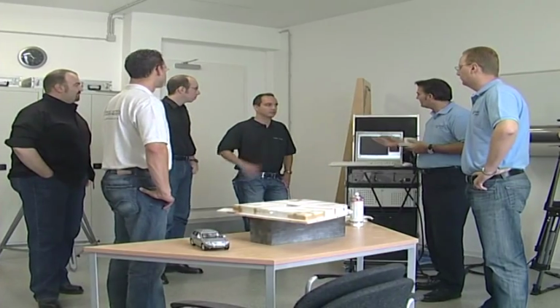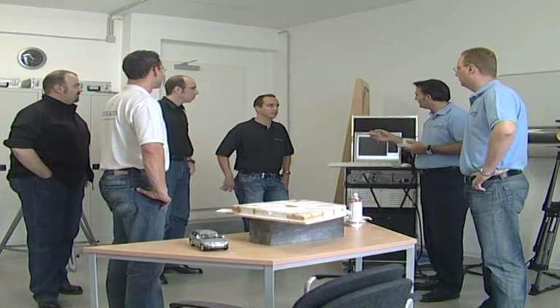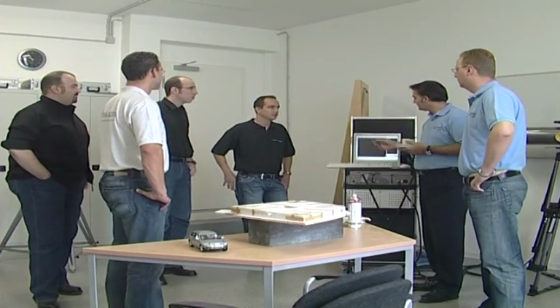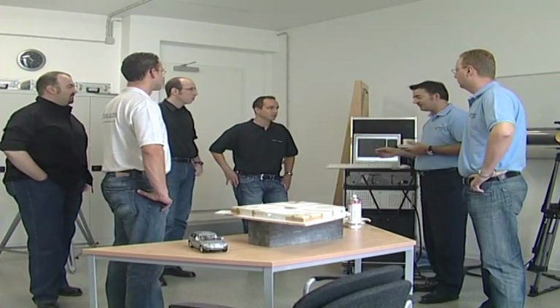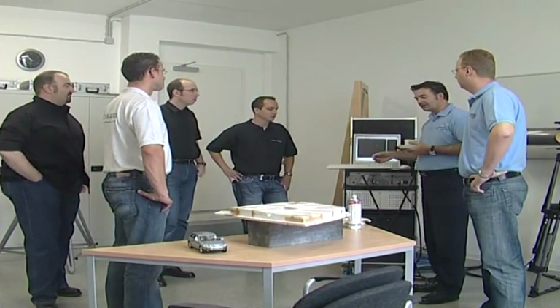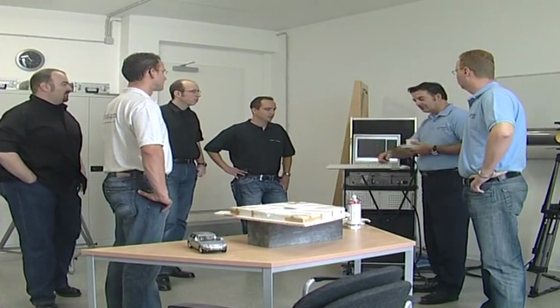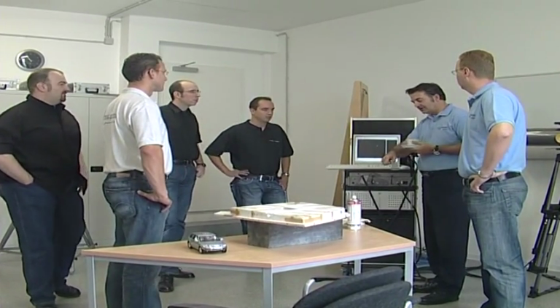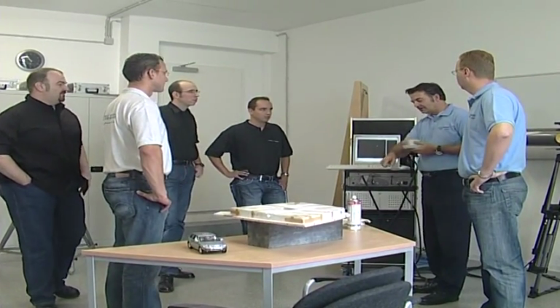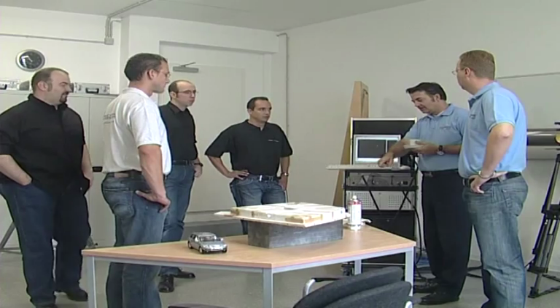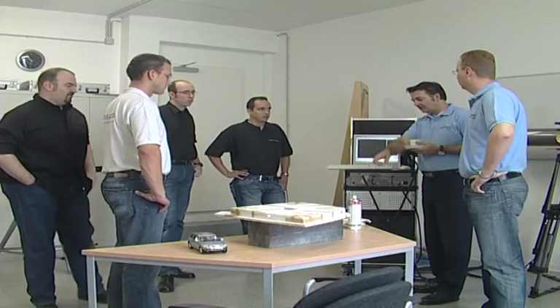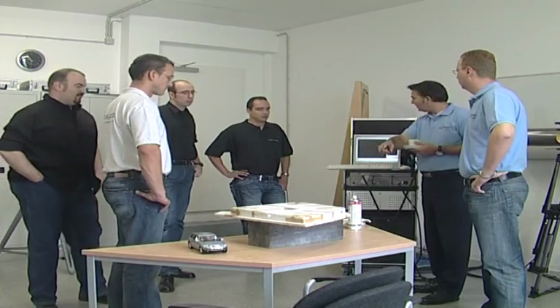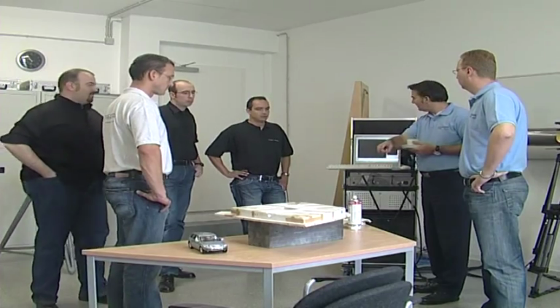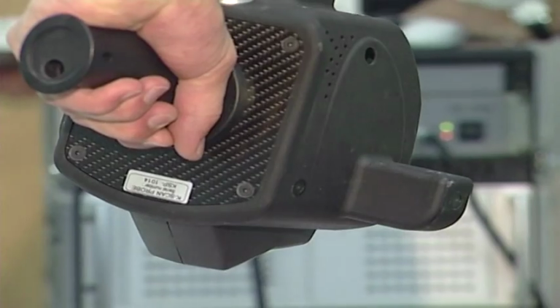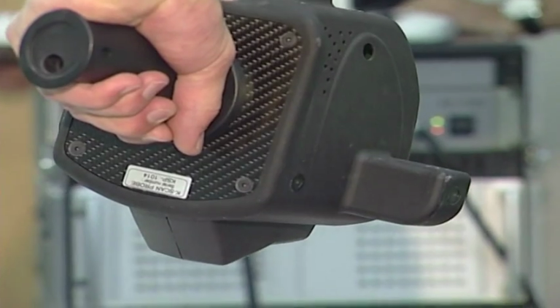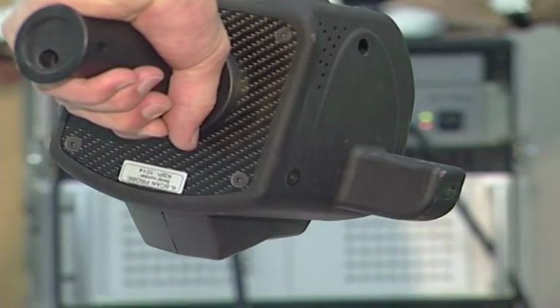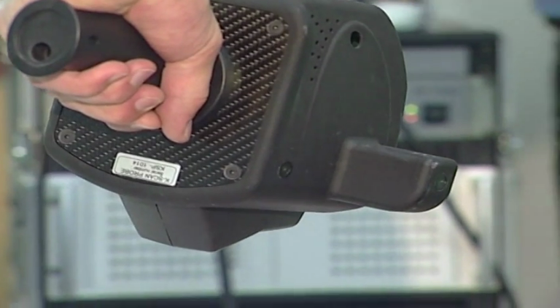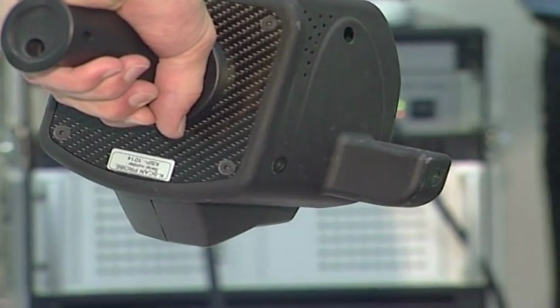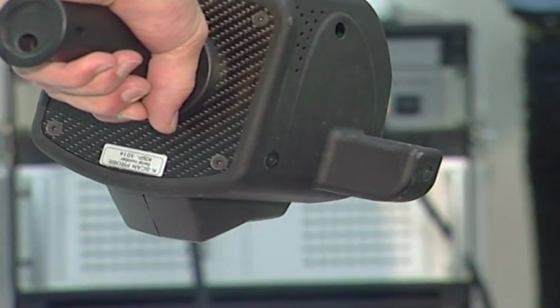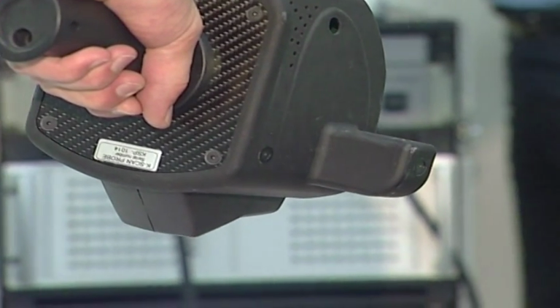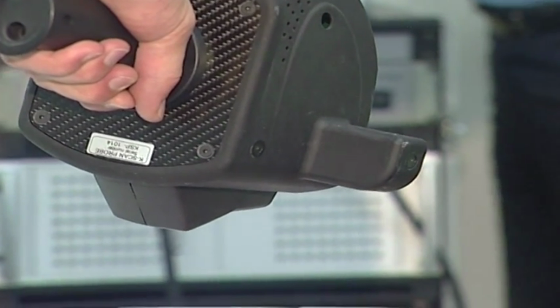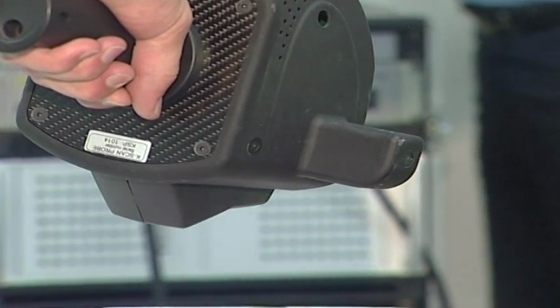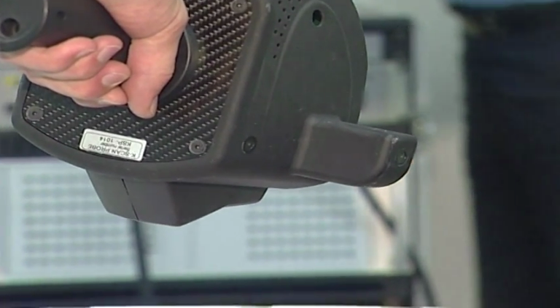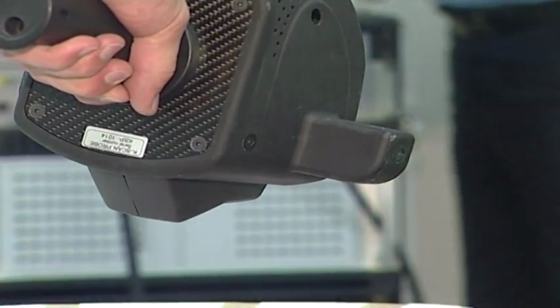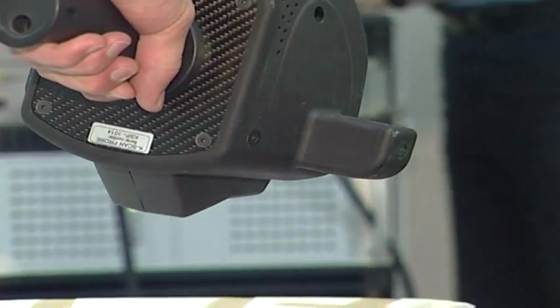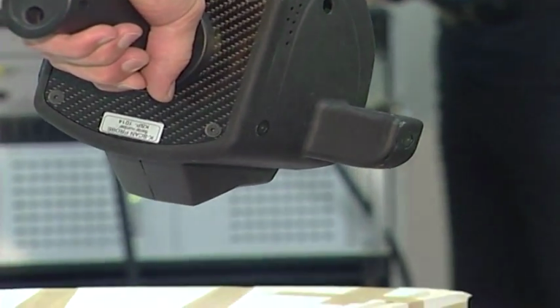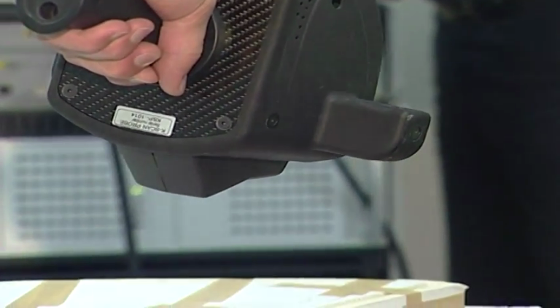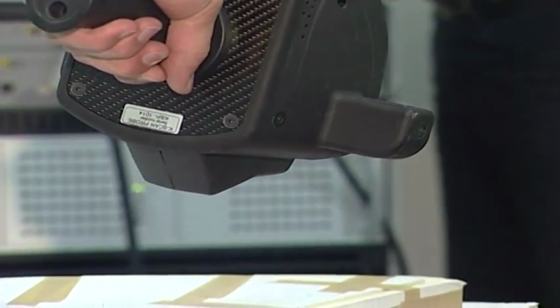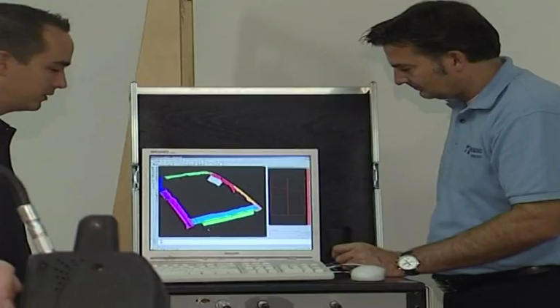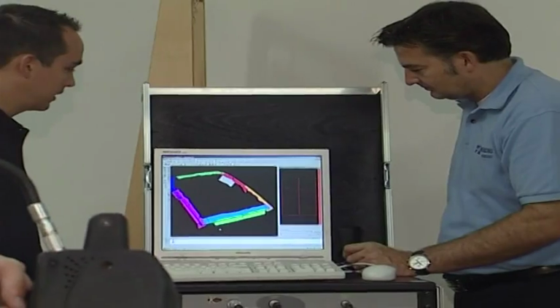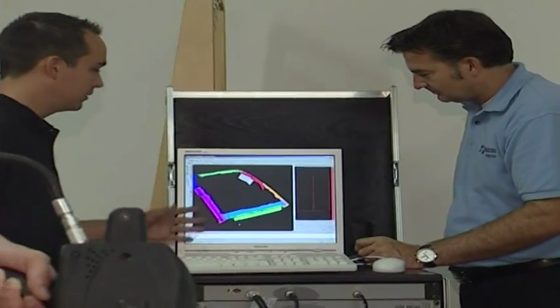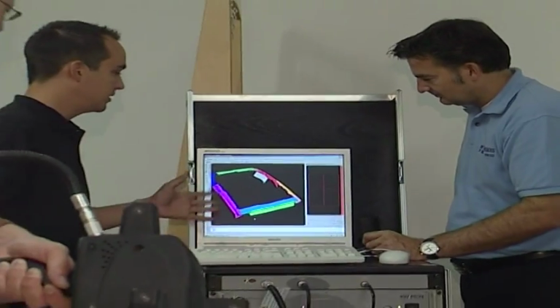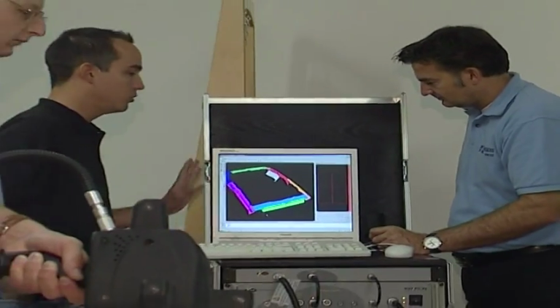For the assembly, components are scanned from a three-dimensional angle to ensure the highest level of precision measurement.